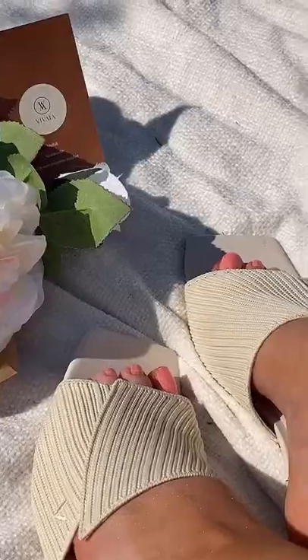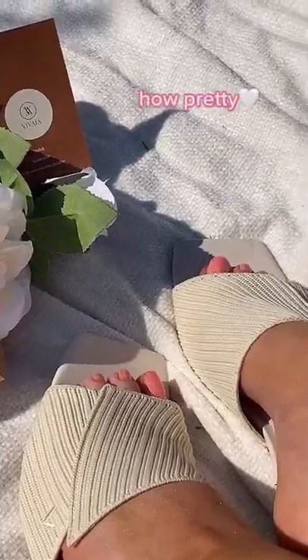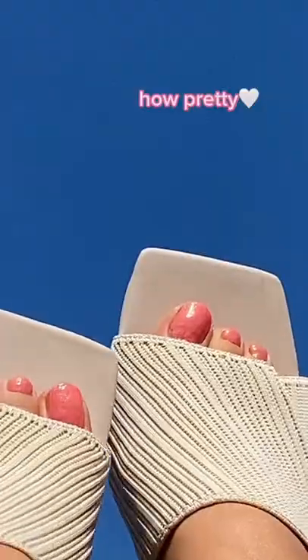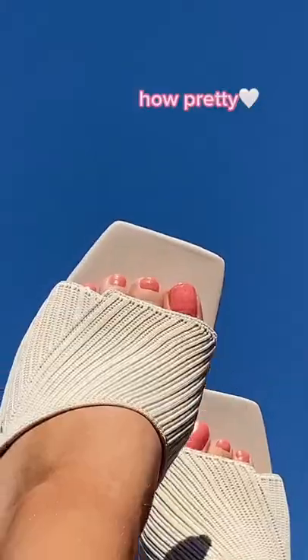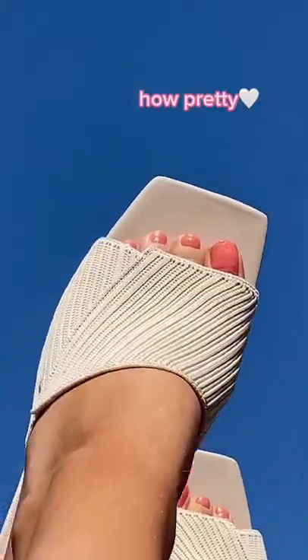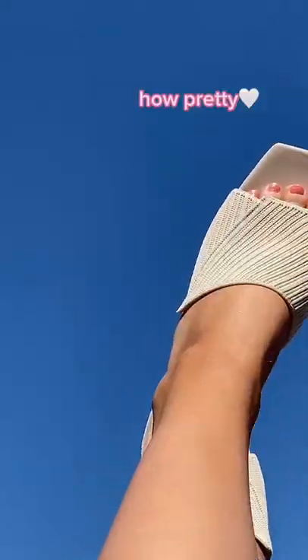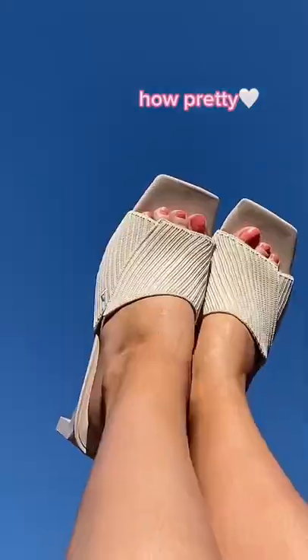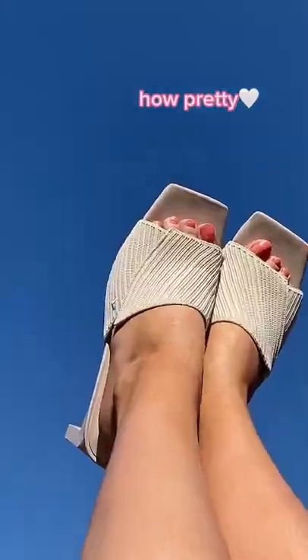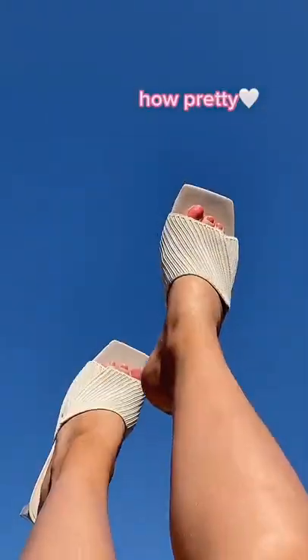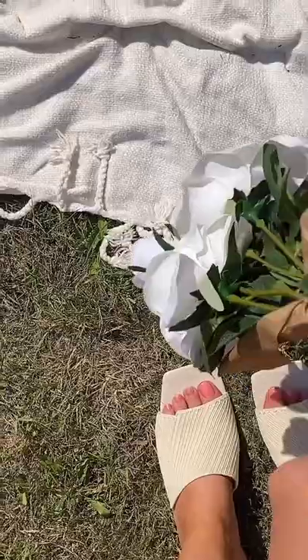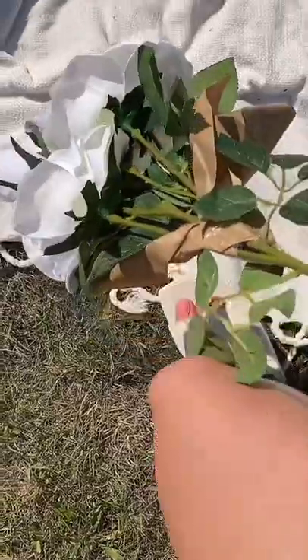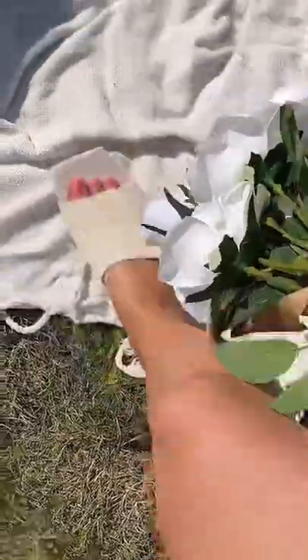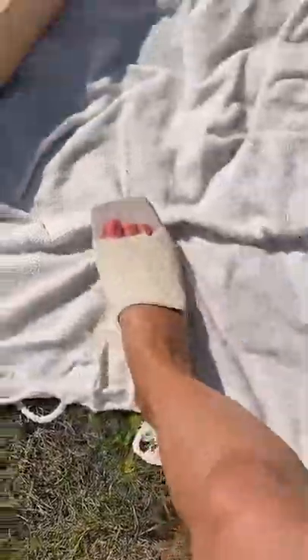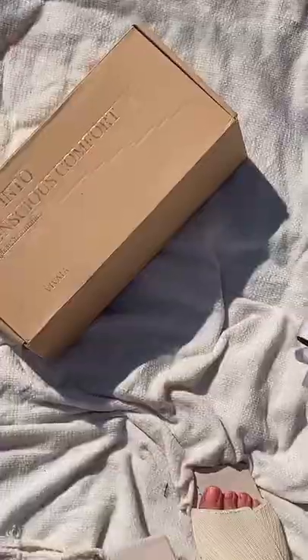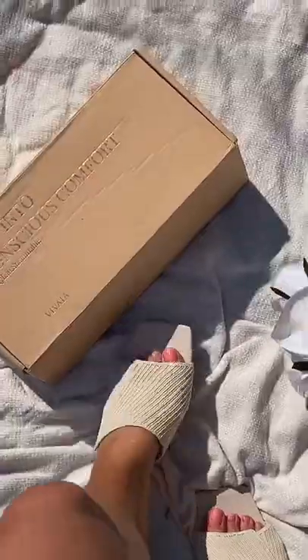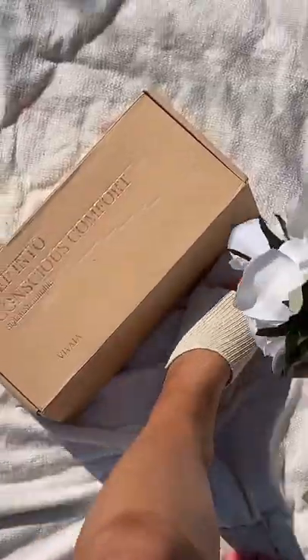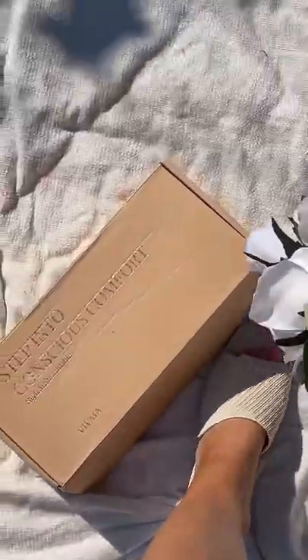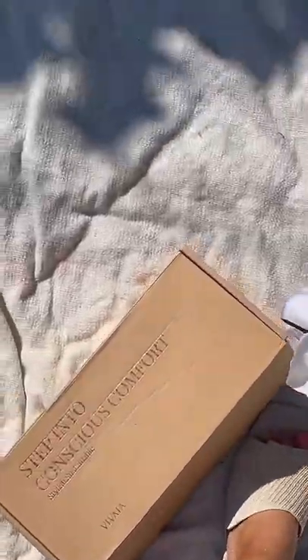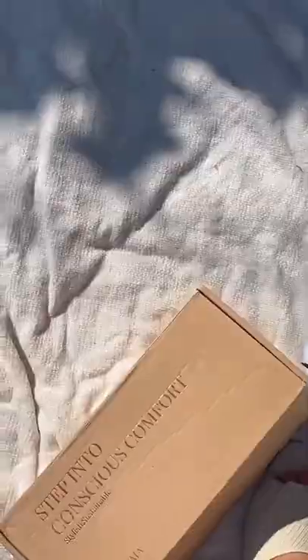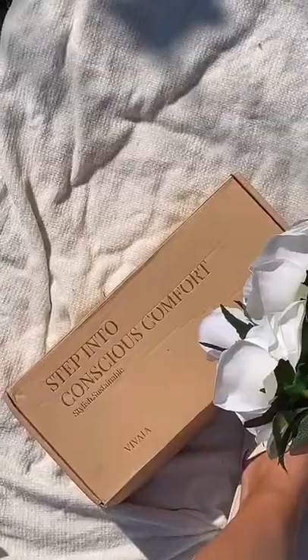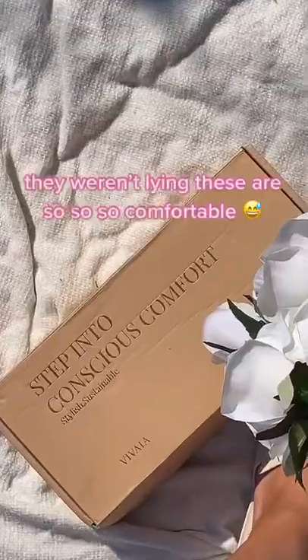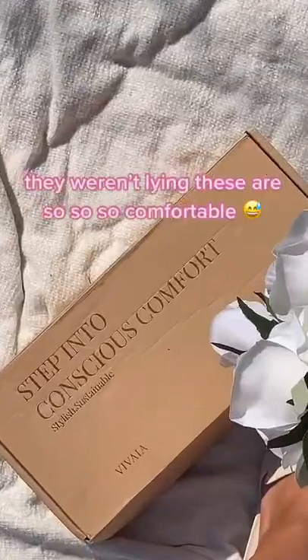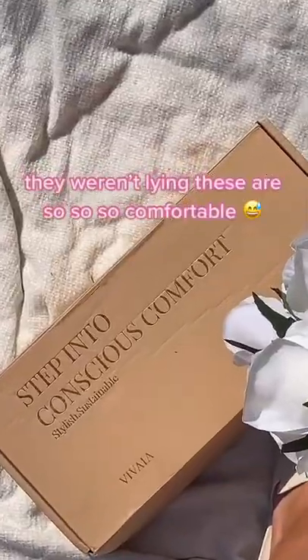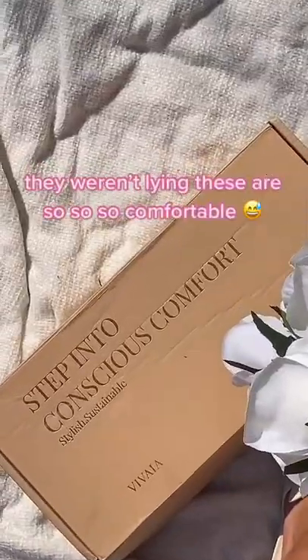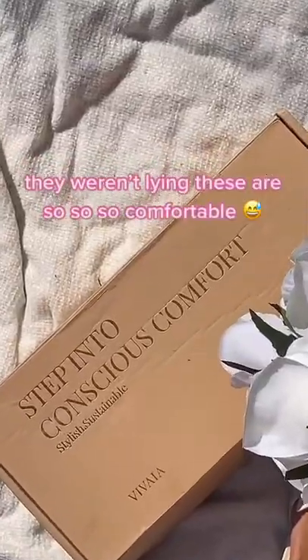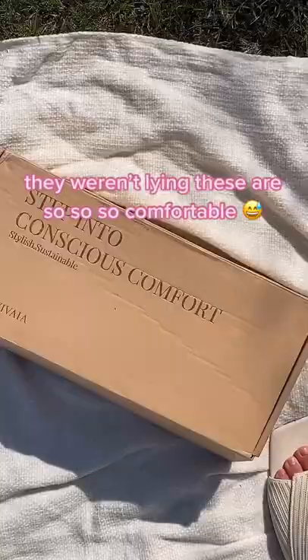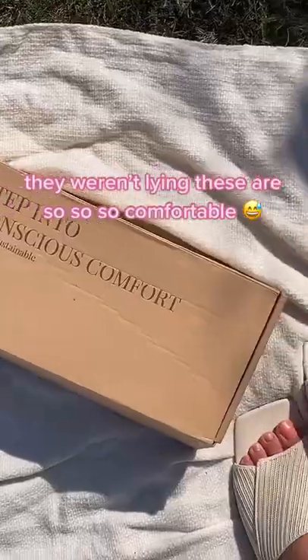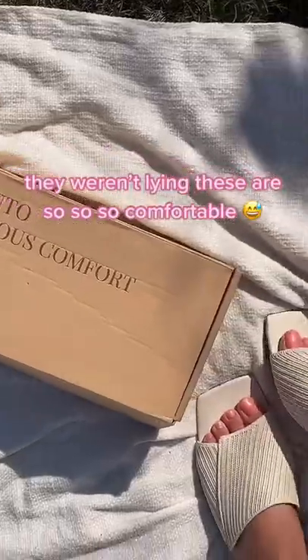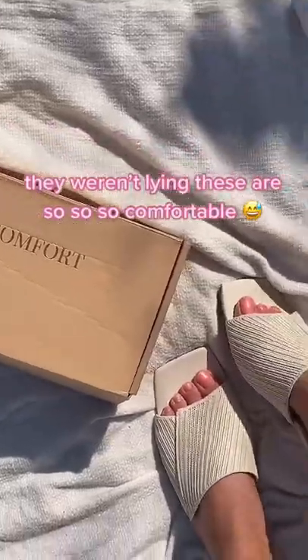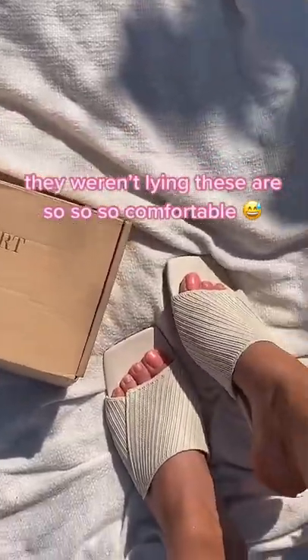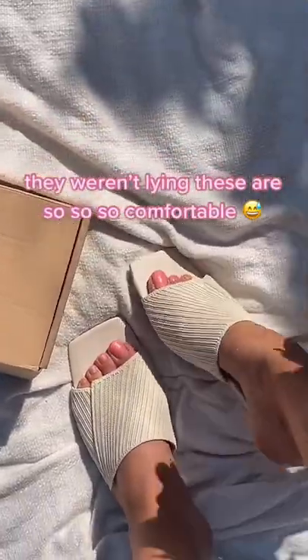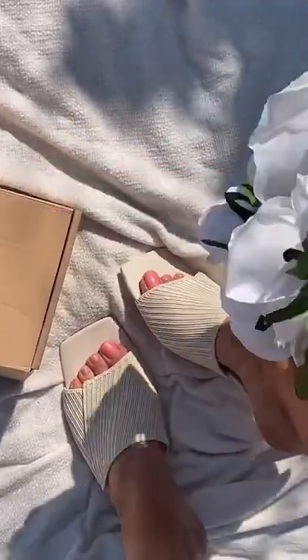How pretty. They weren't lying — these are so so so comfortable.